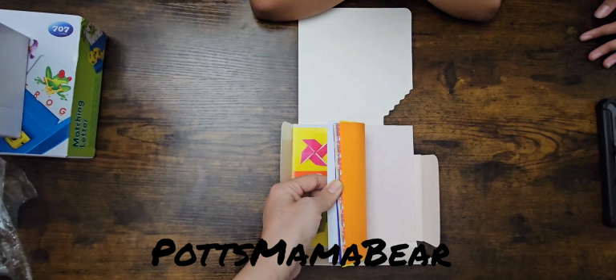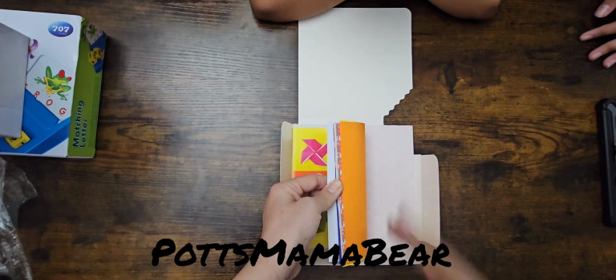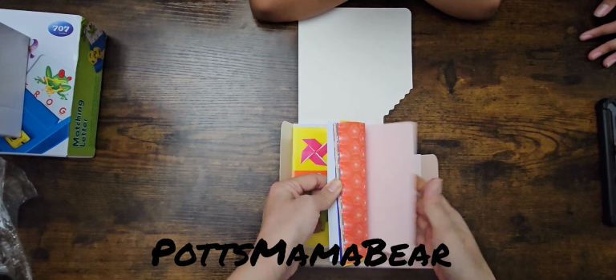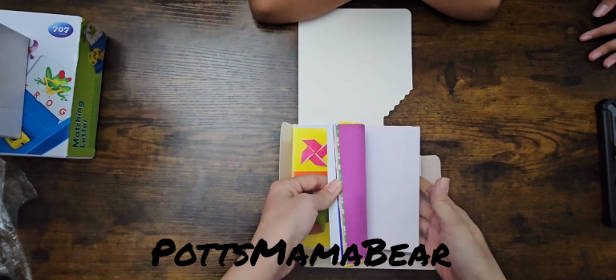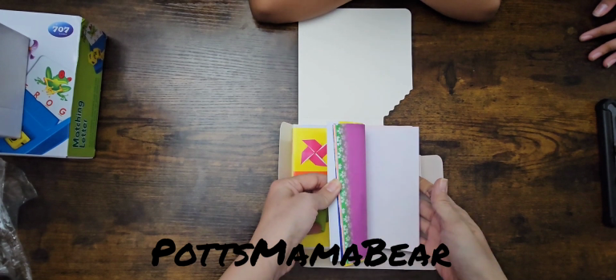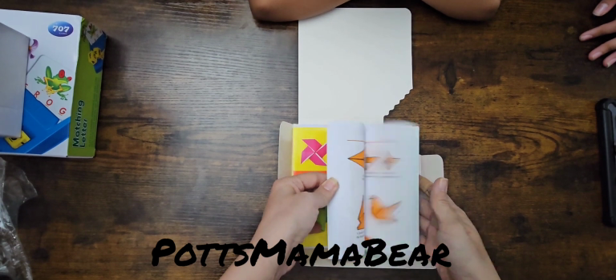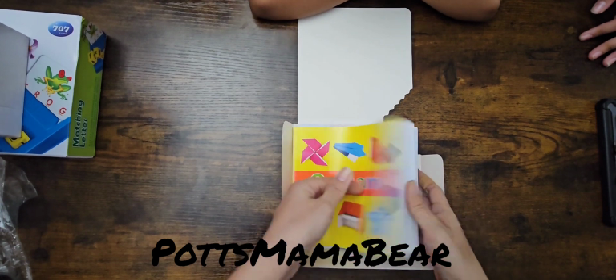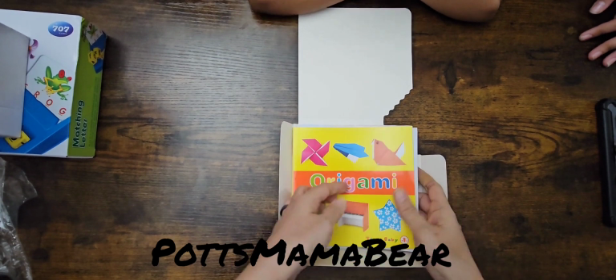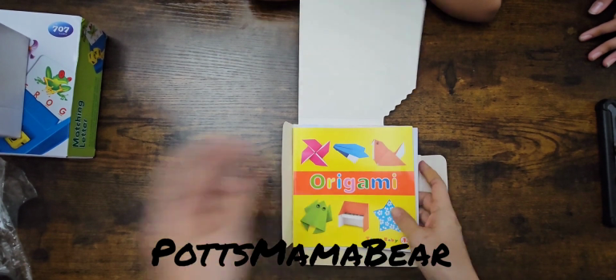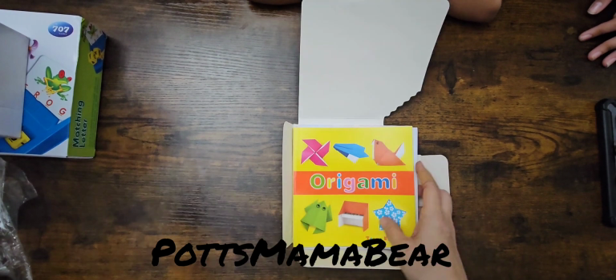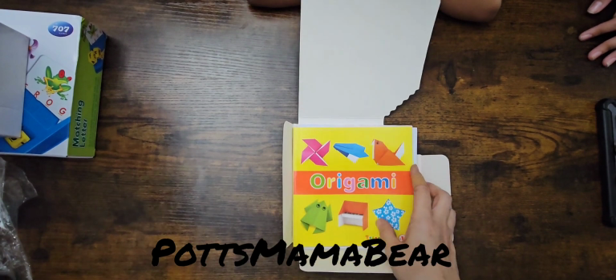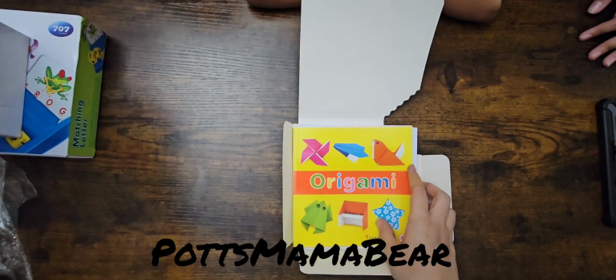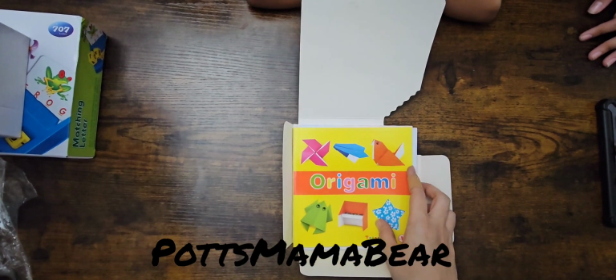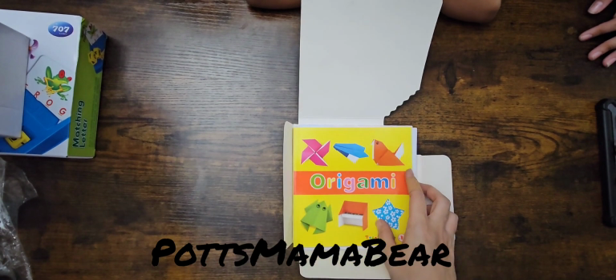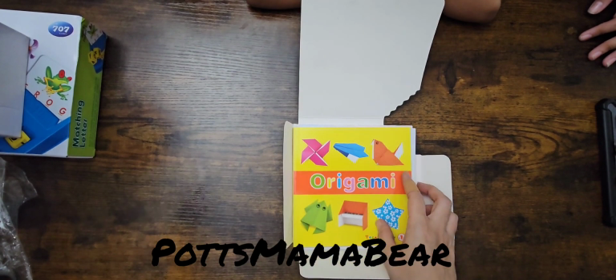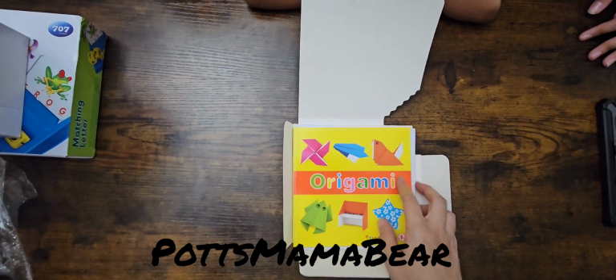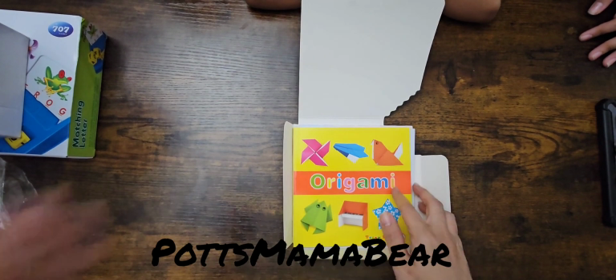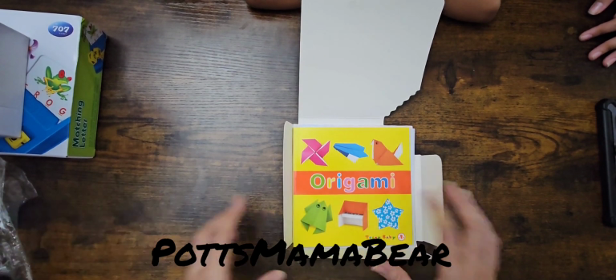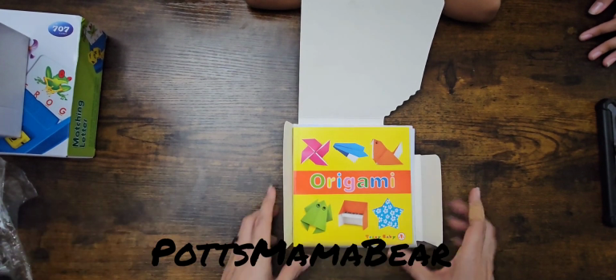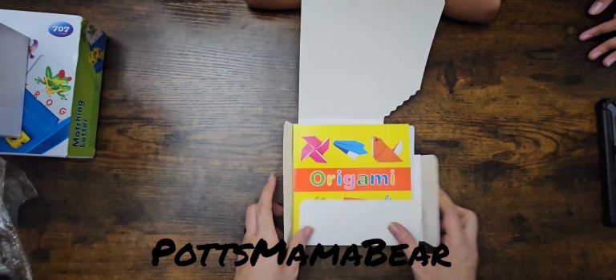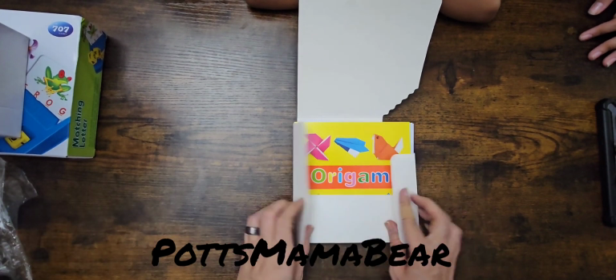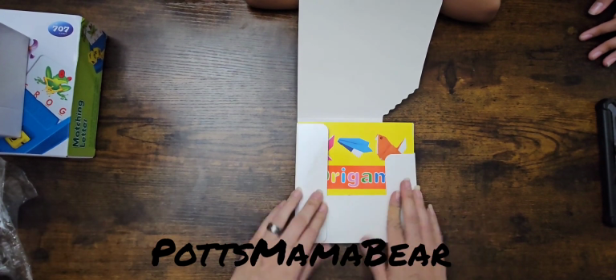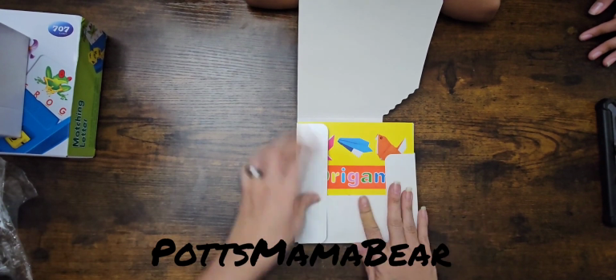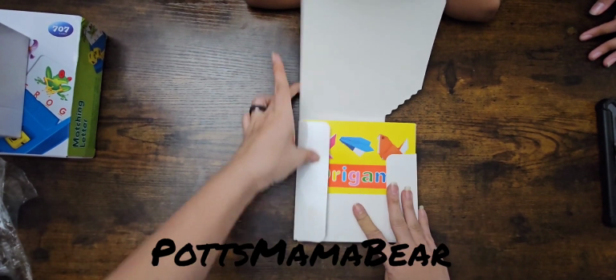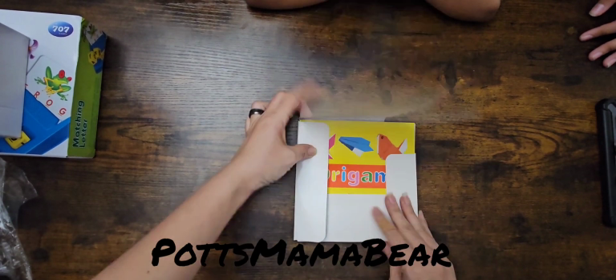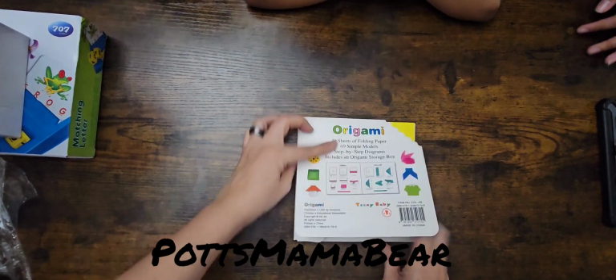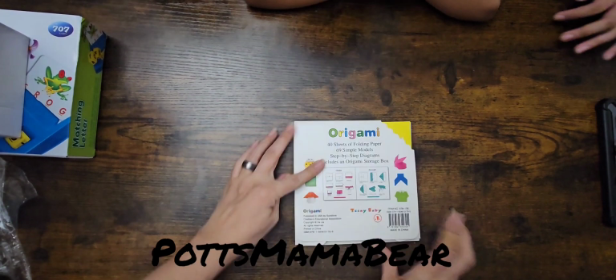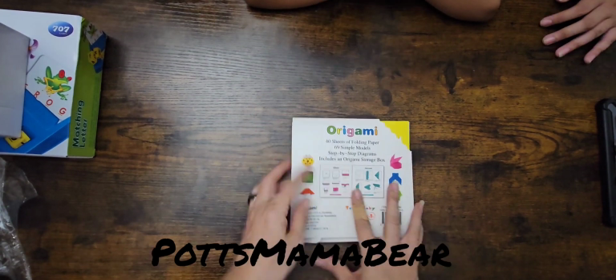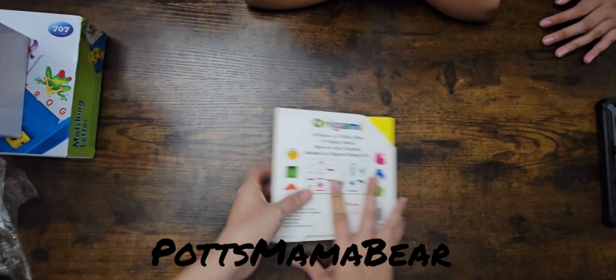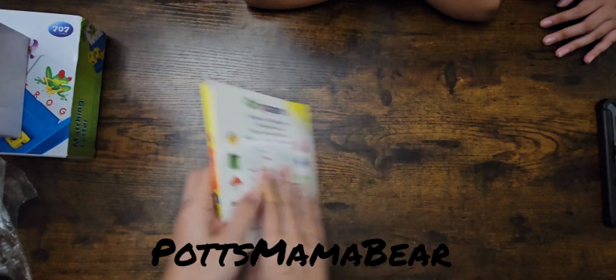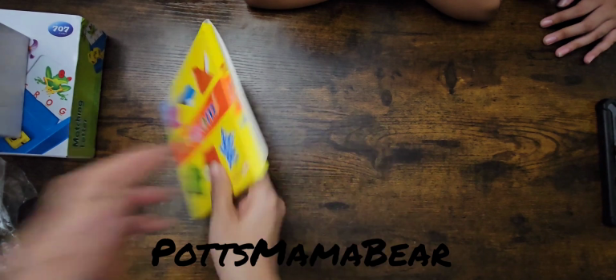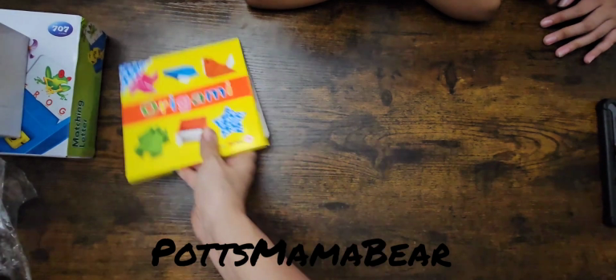This one is the folding origami. The other one was cutting.